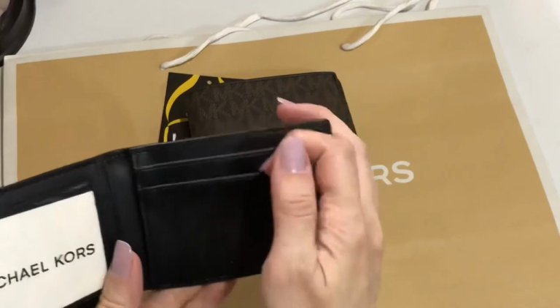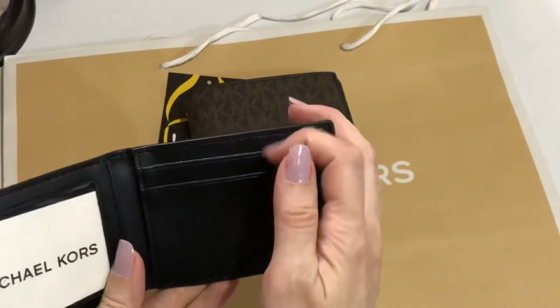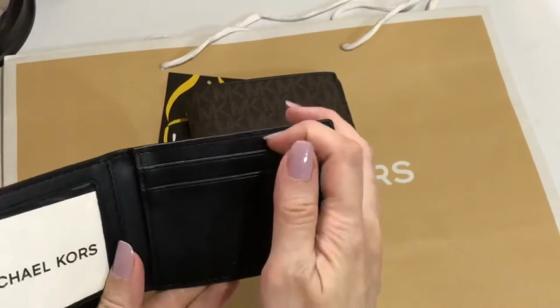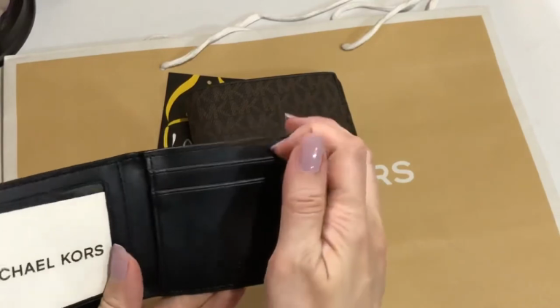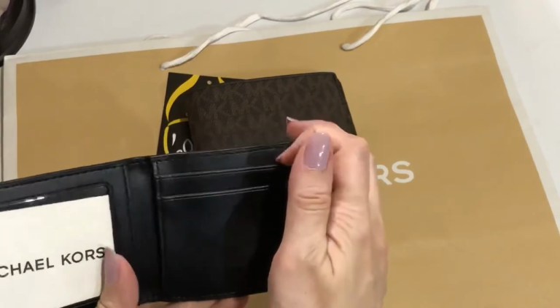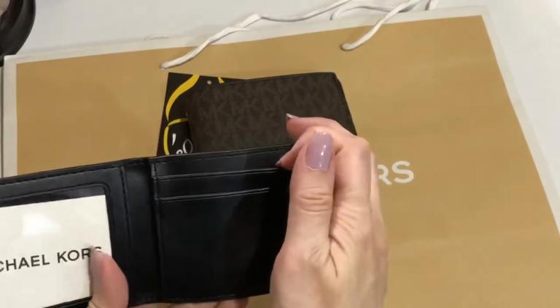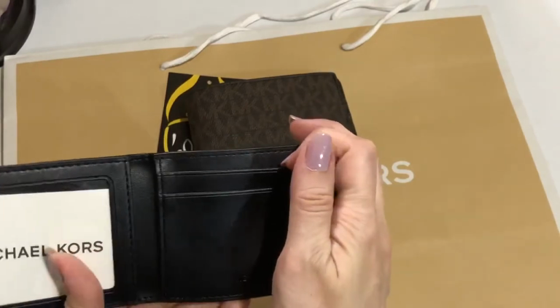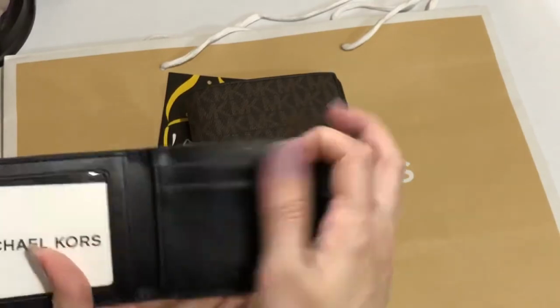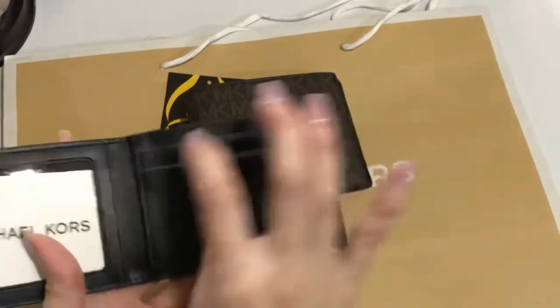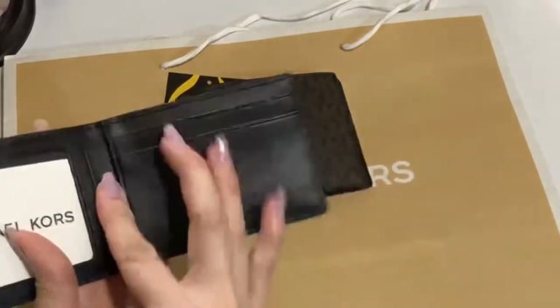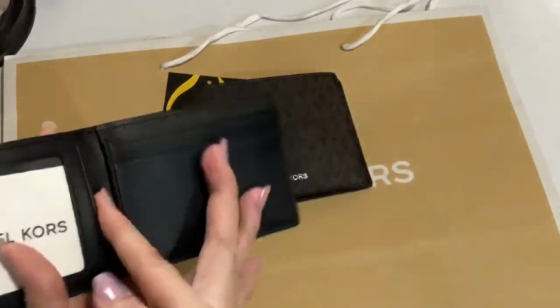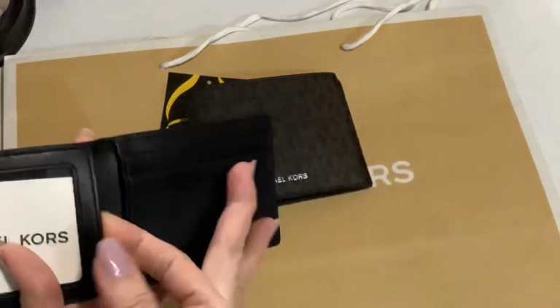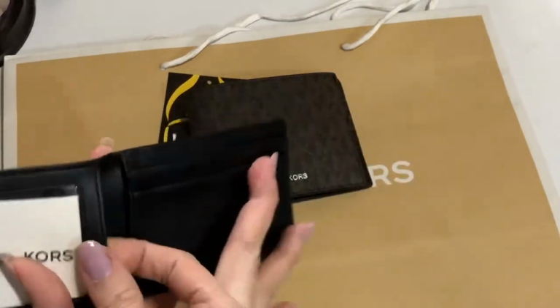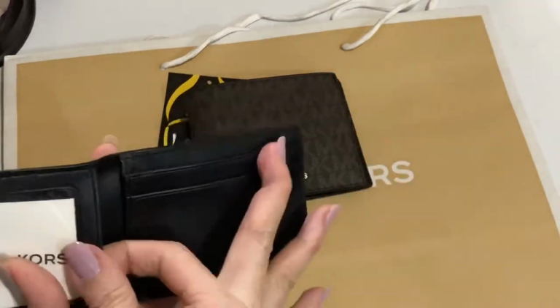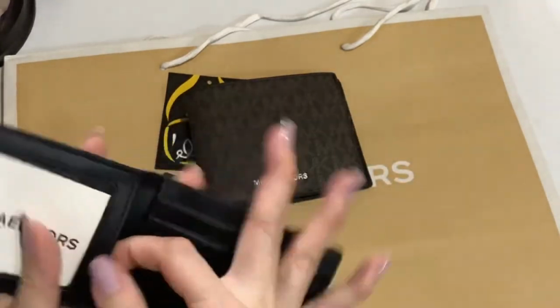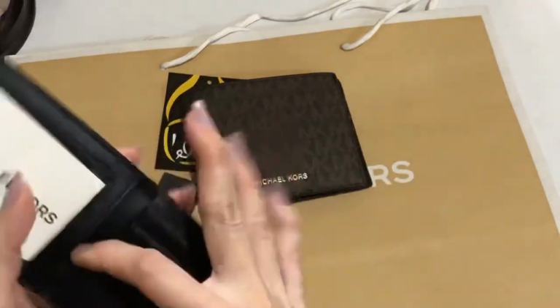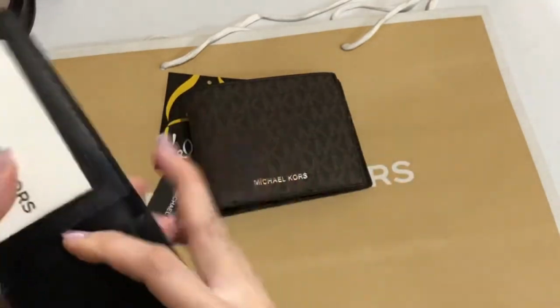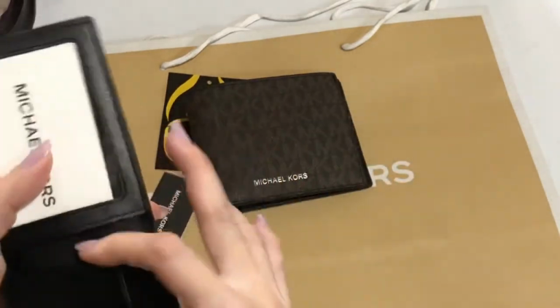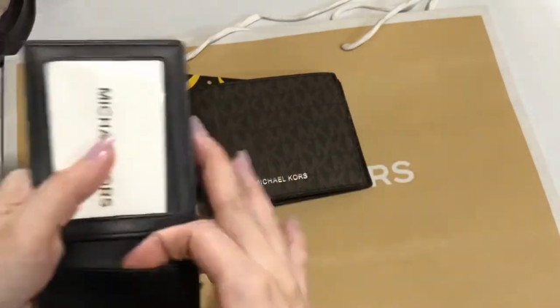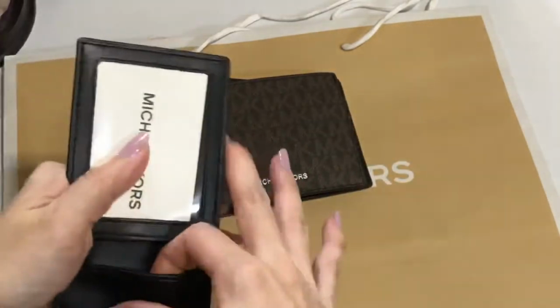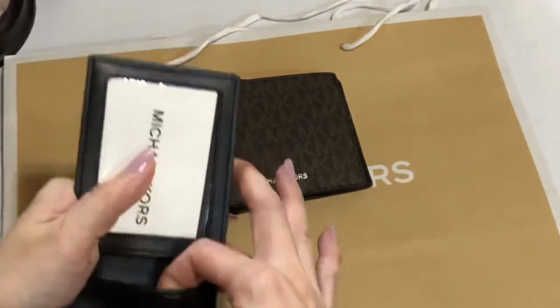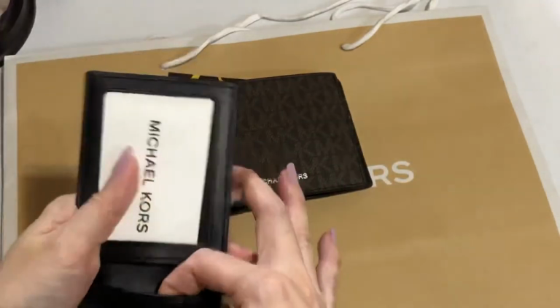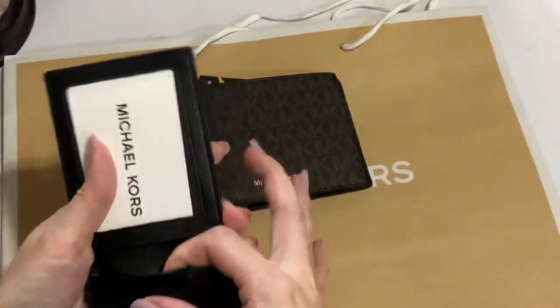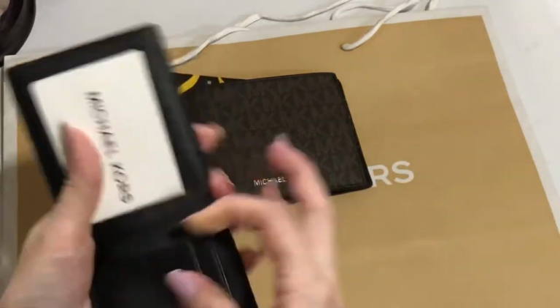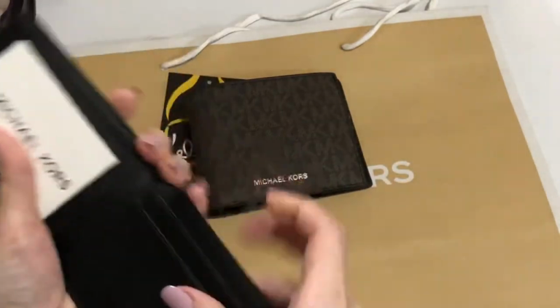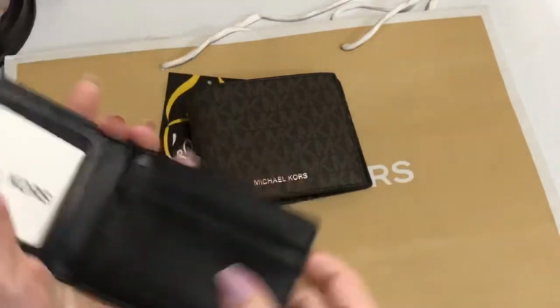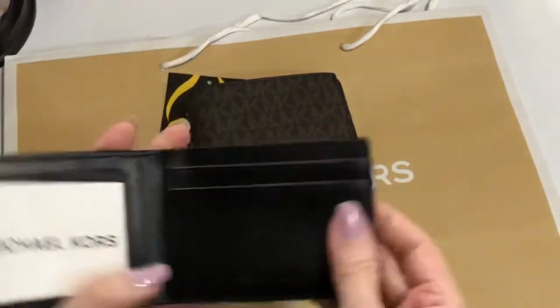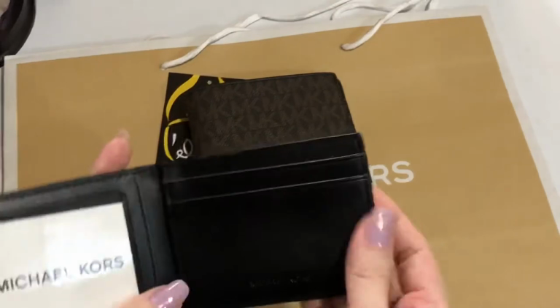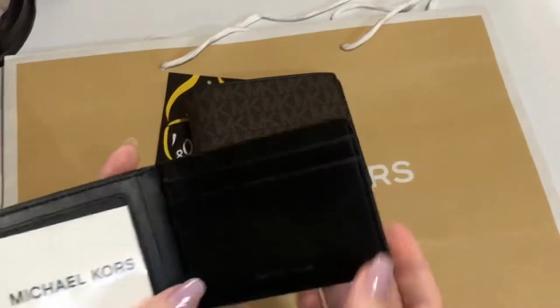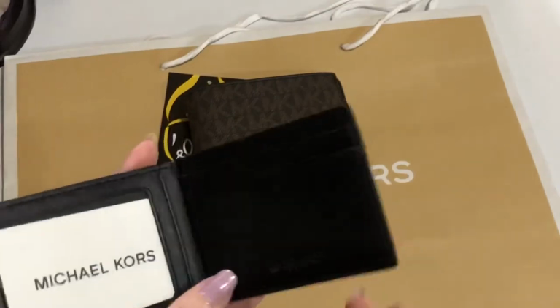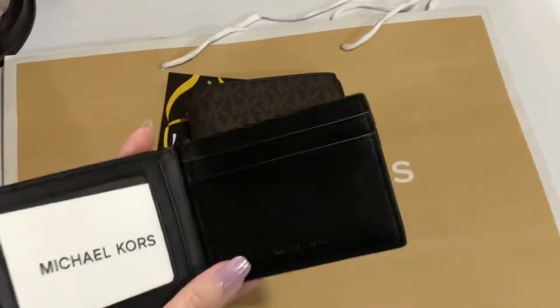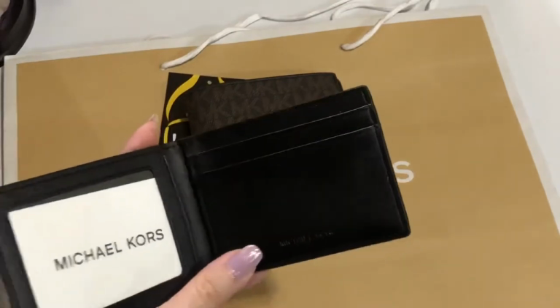there are four card slots here on the insert.